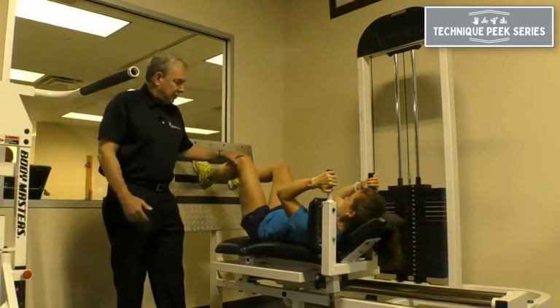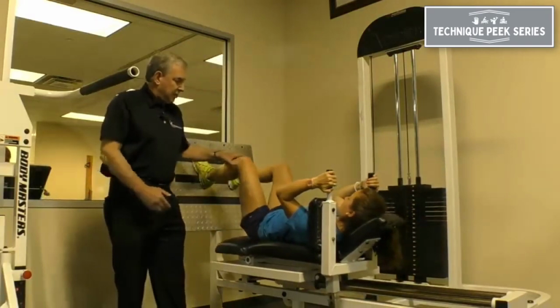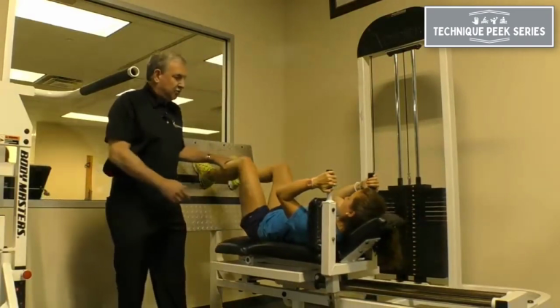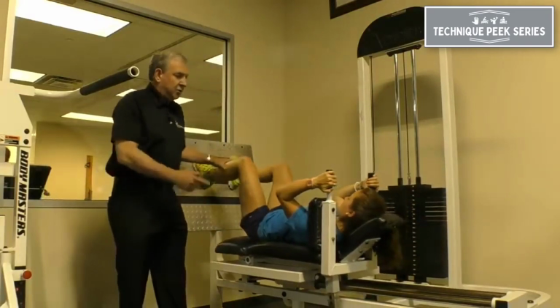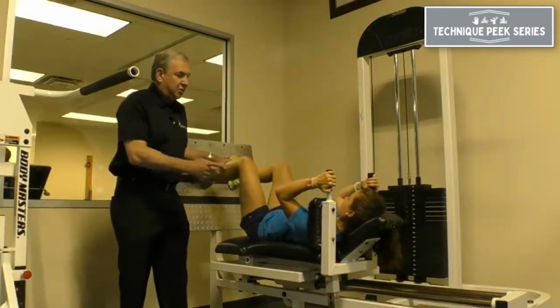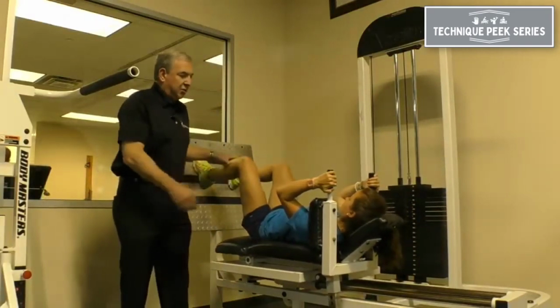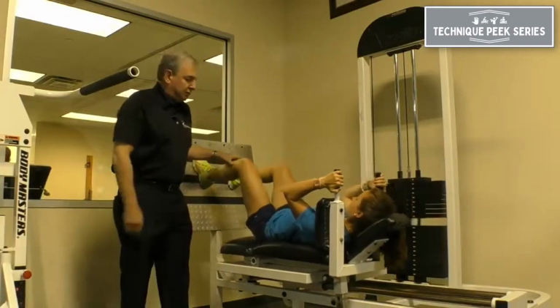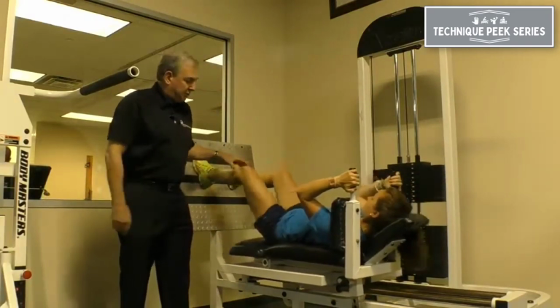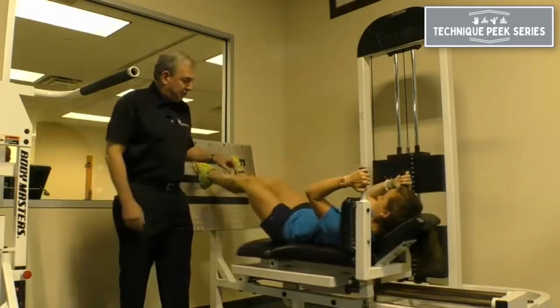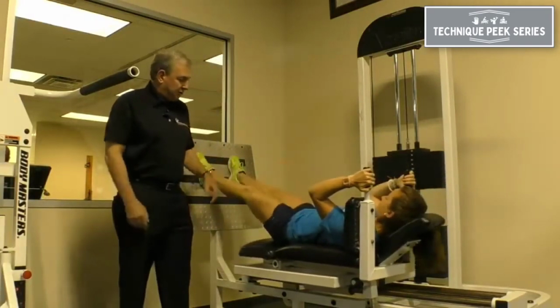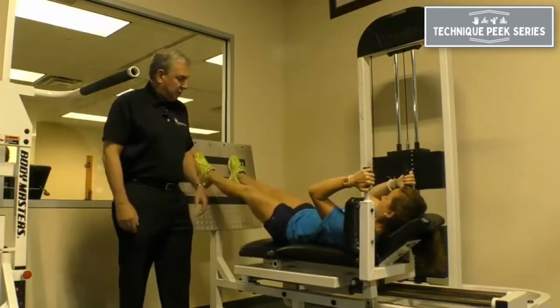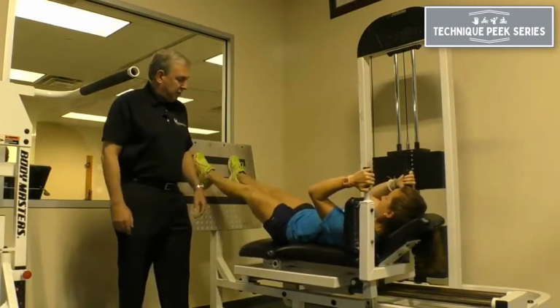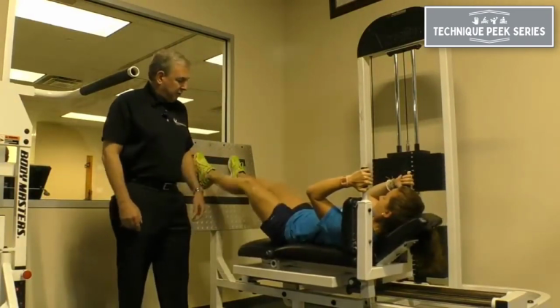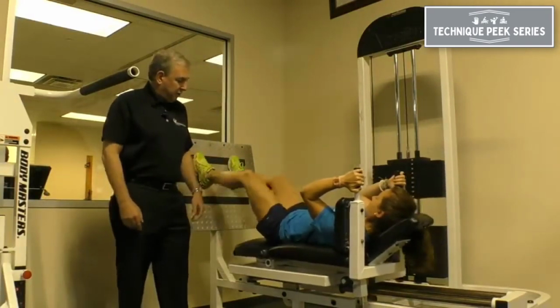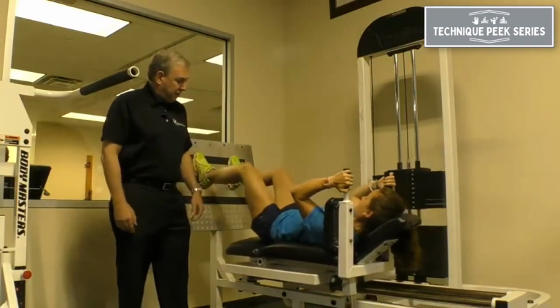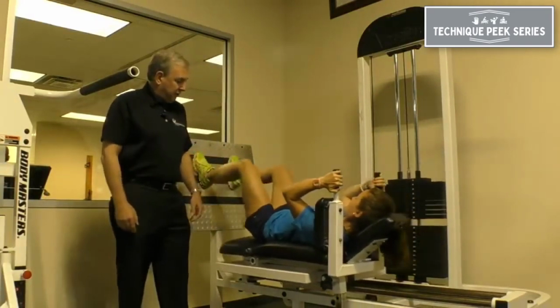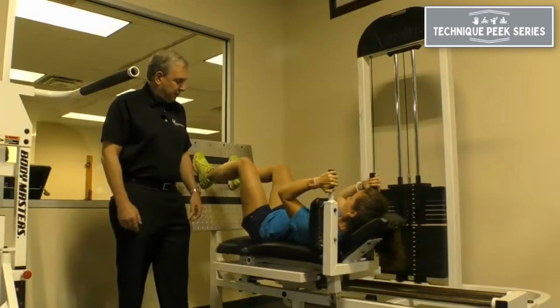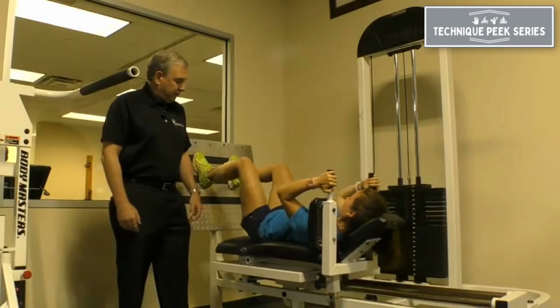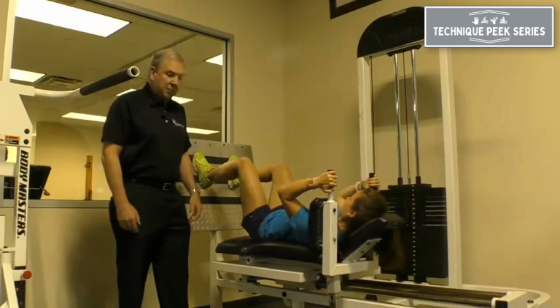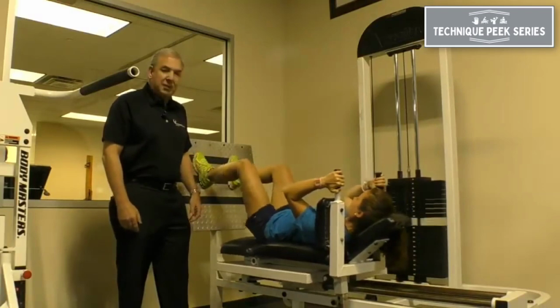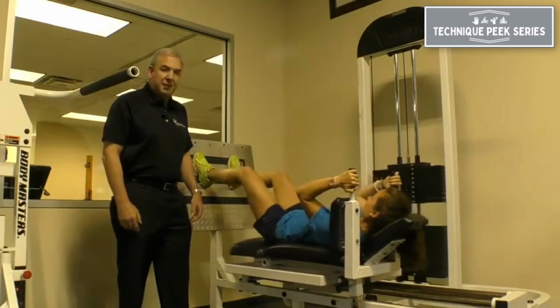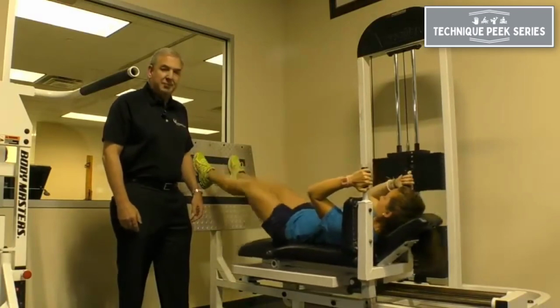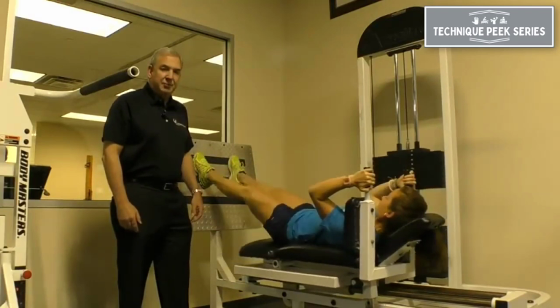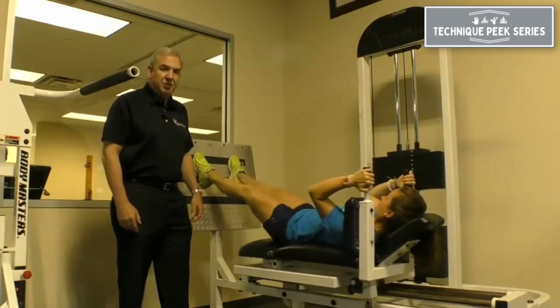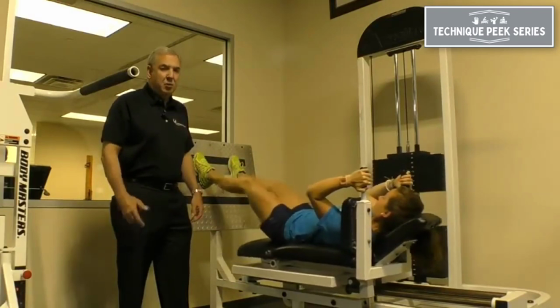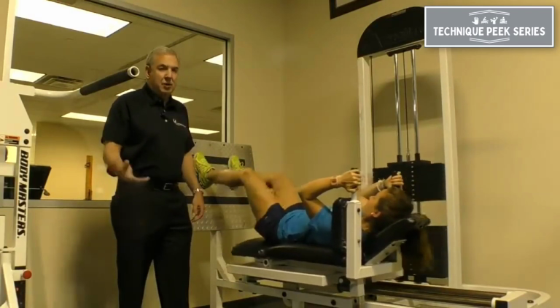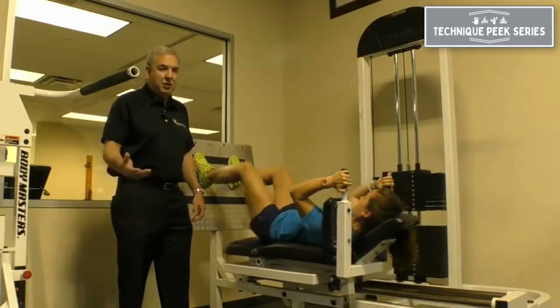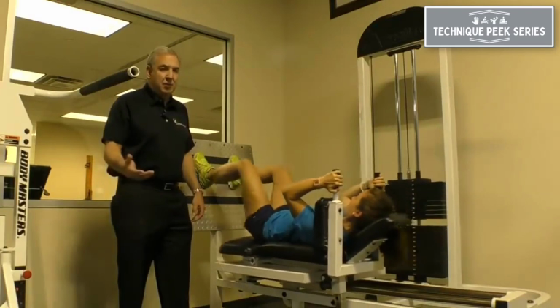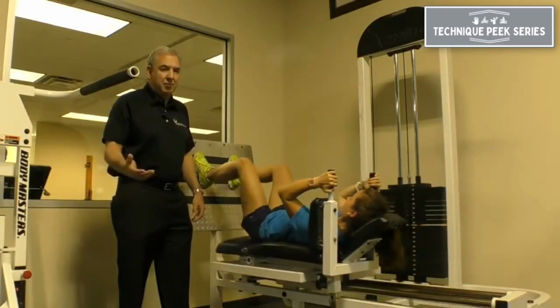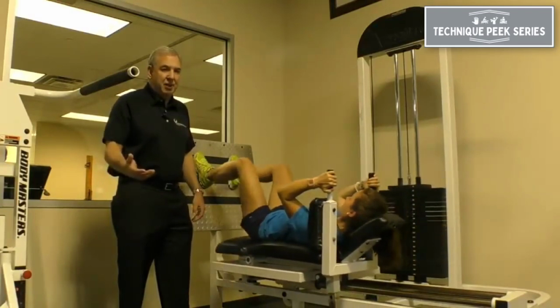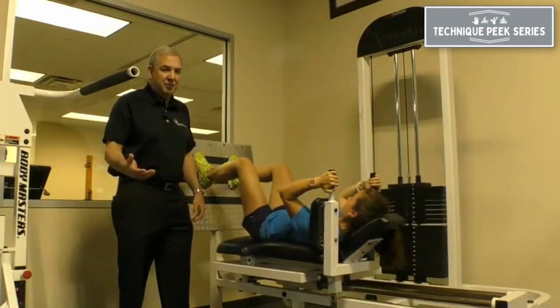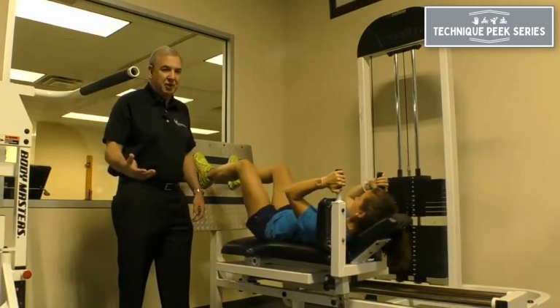Just do a couple of reps — up and down as they would in a leg press exercise.